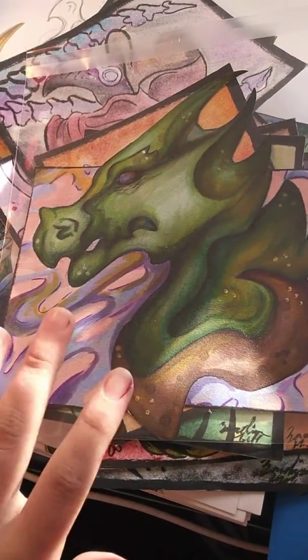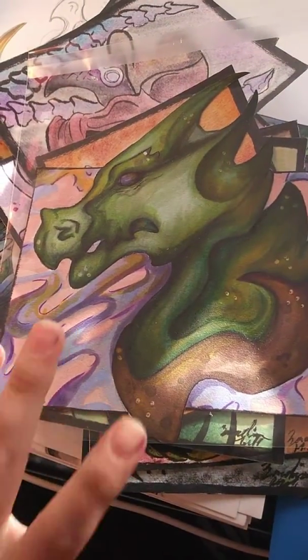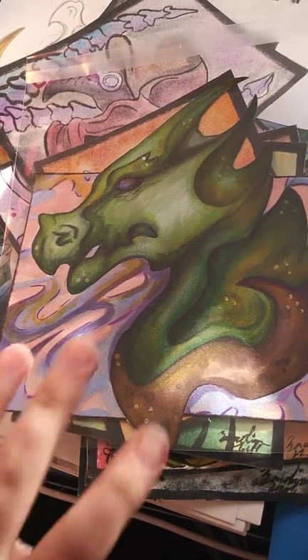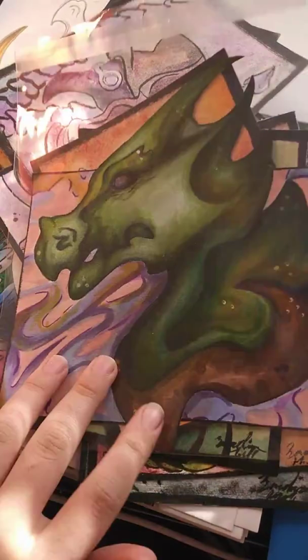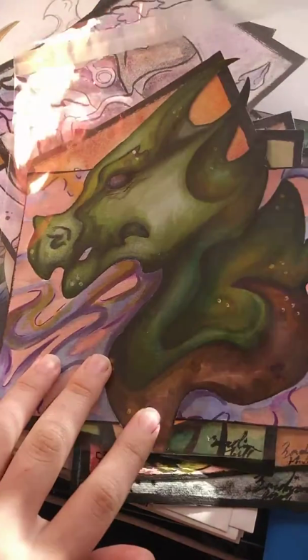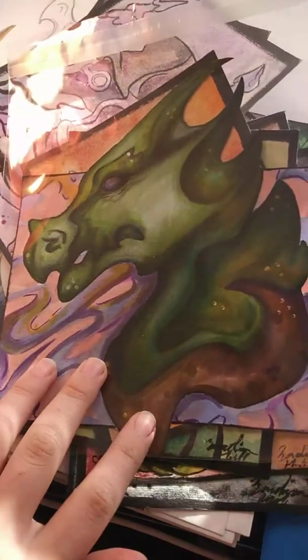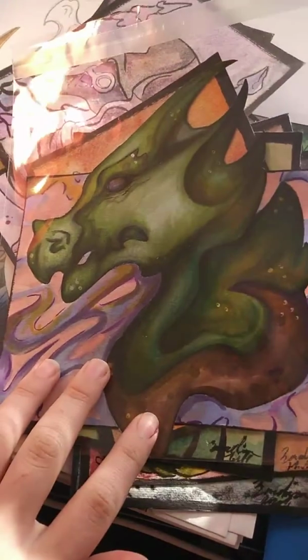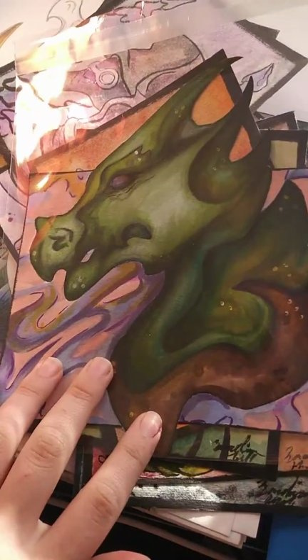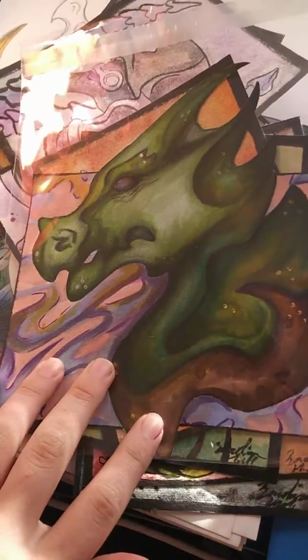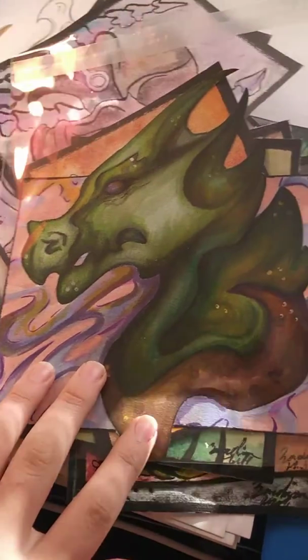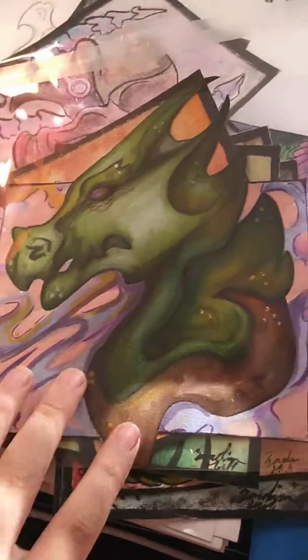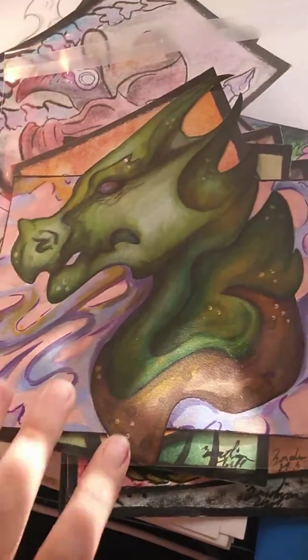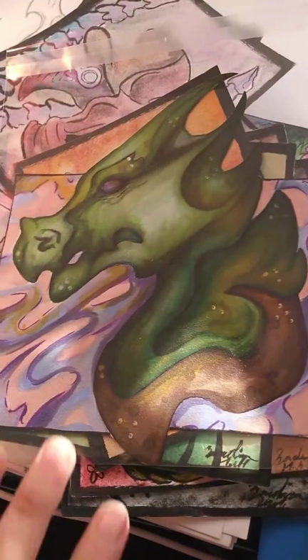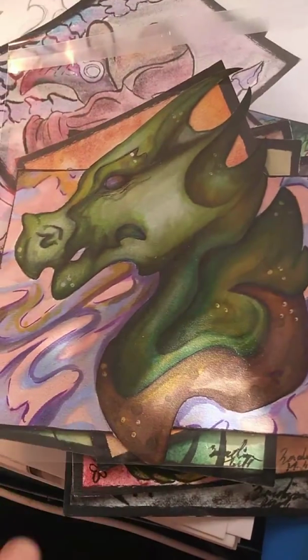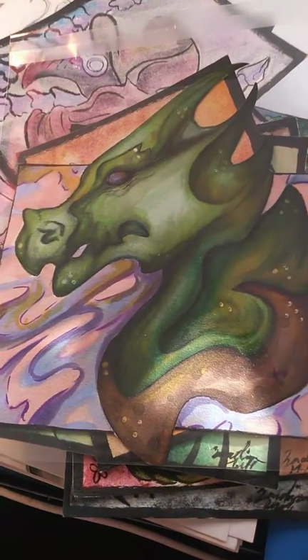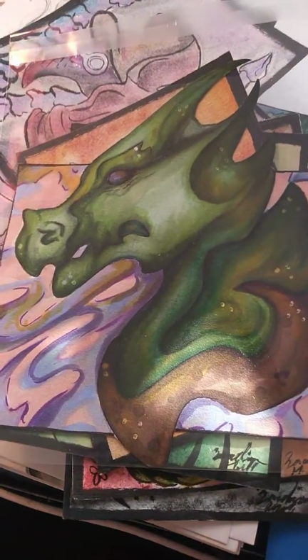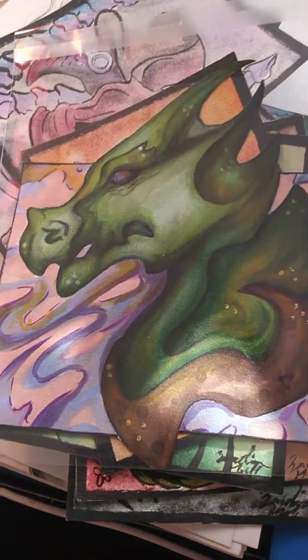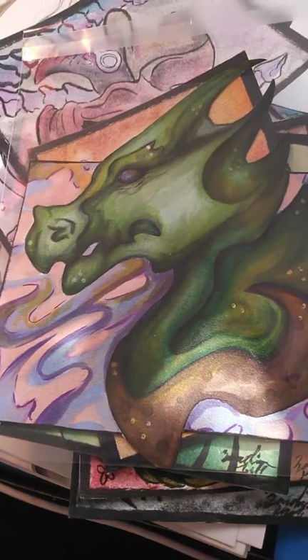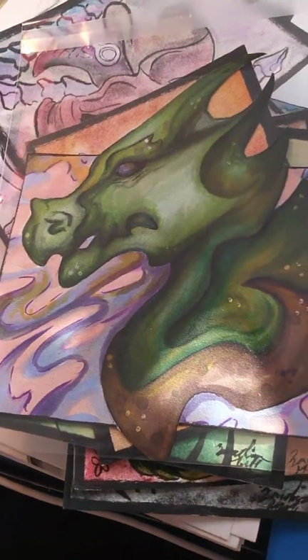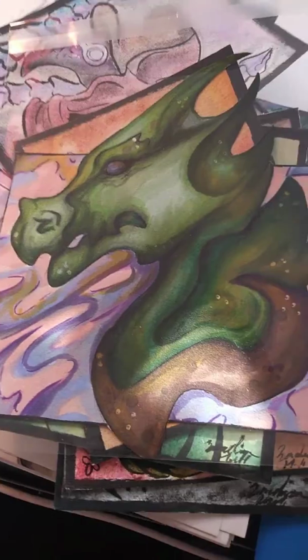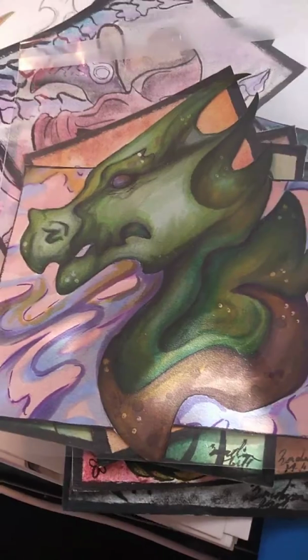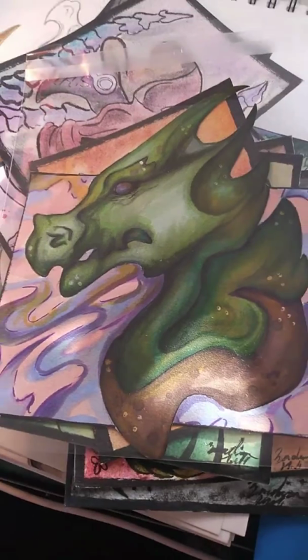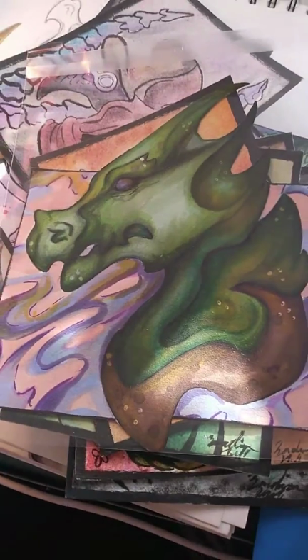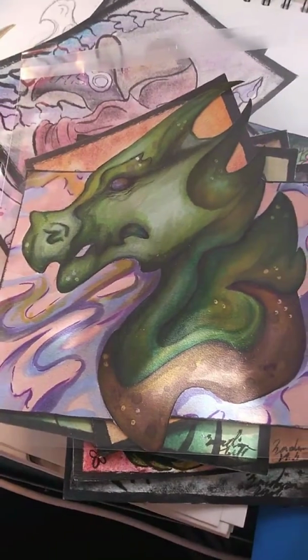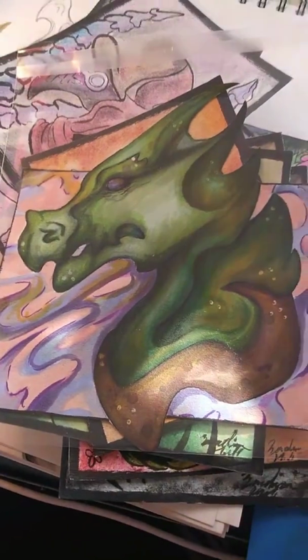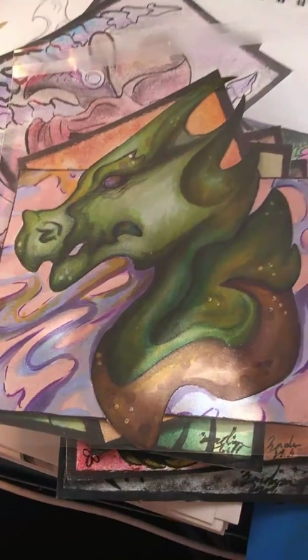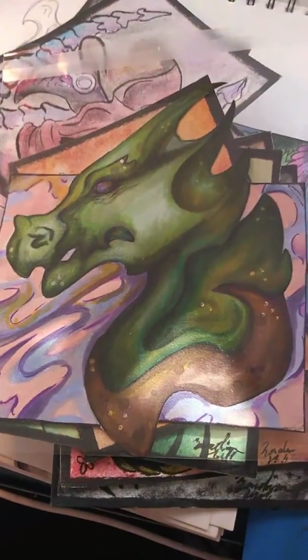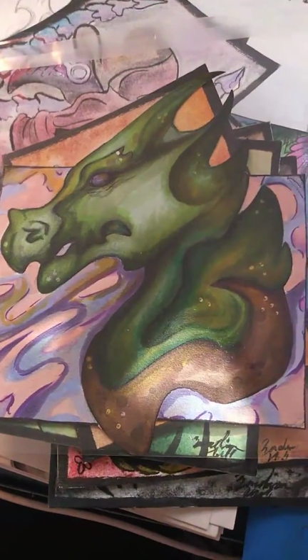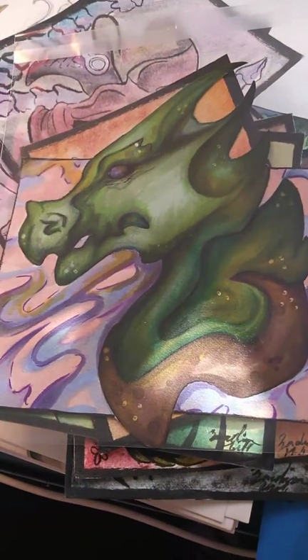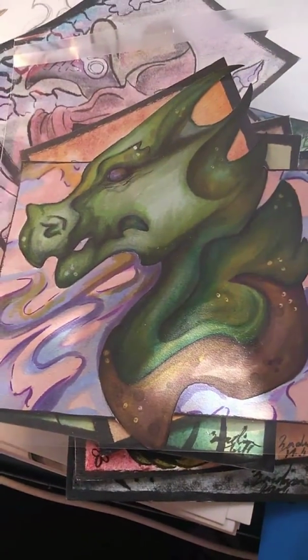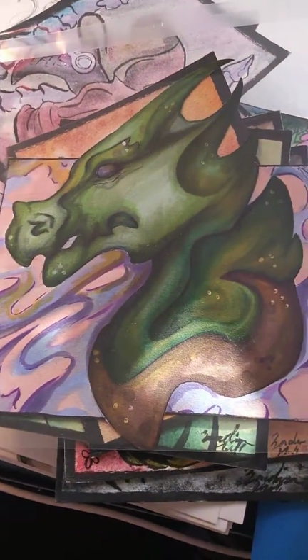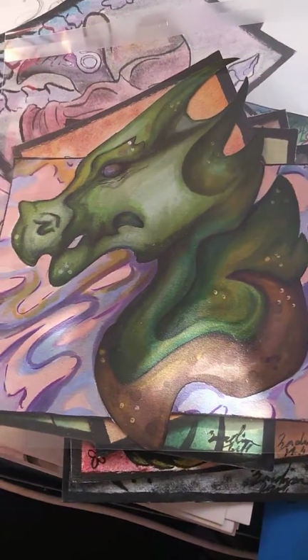Hi guys, this is the Drawing Dabbing Dragon here, and today I'll be showing you some more of my artwork.